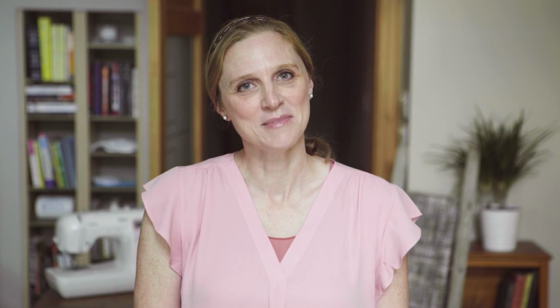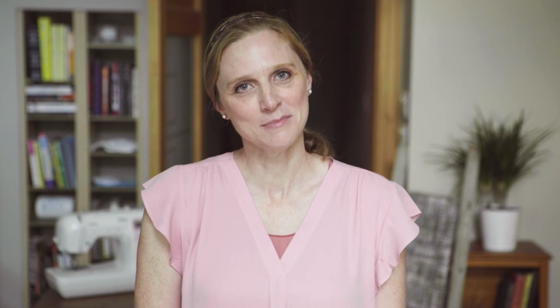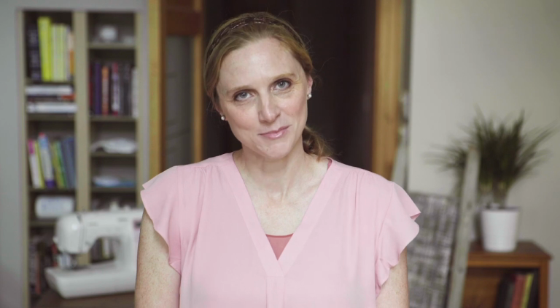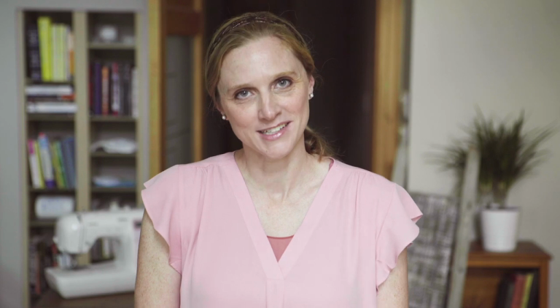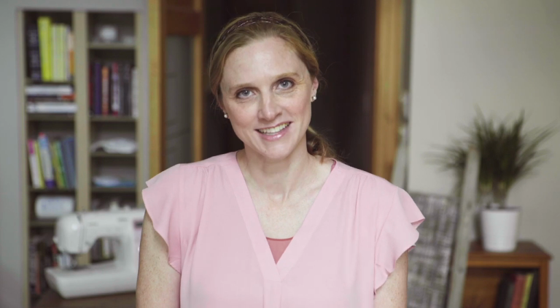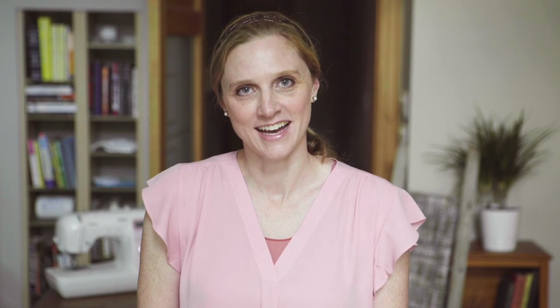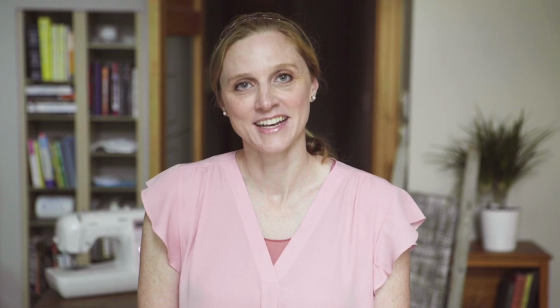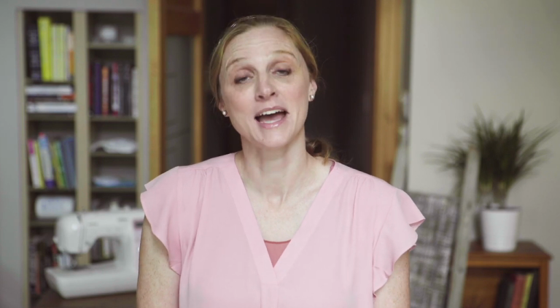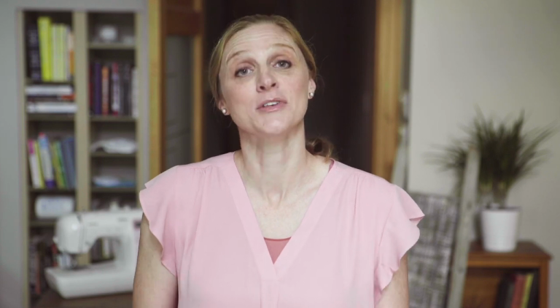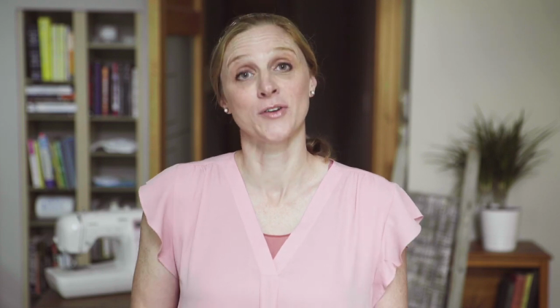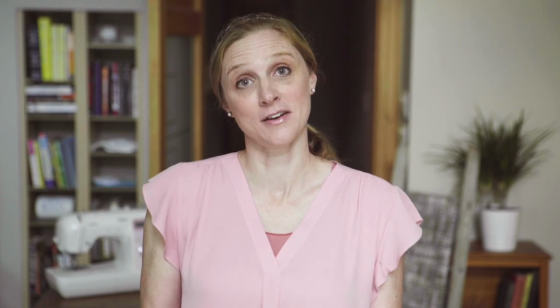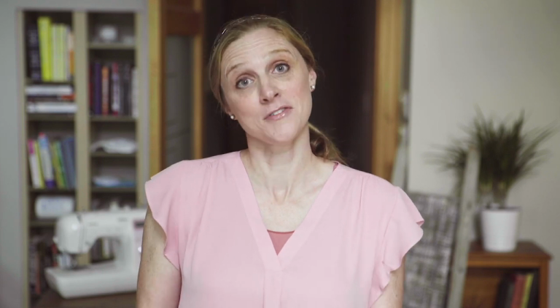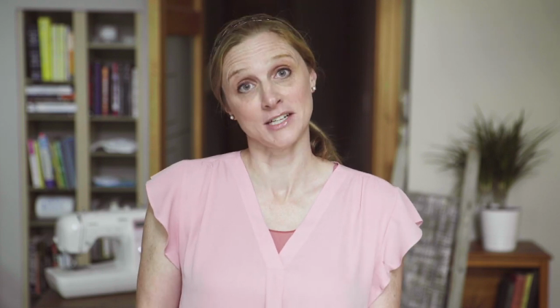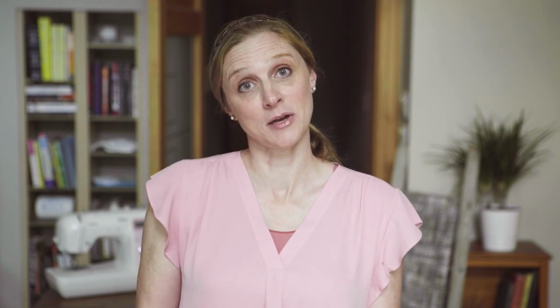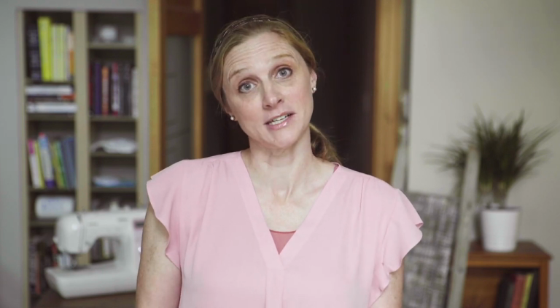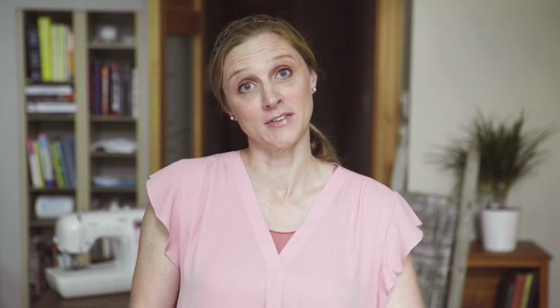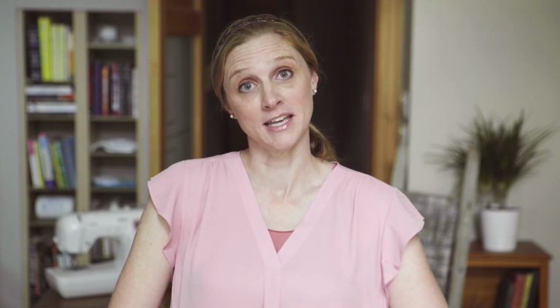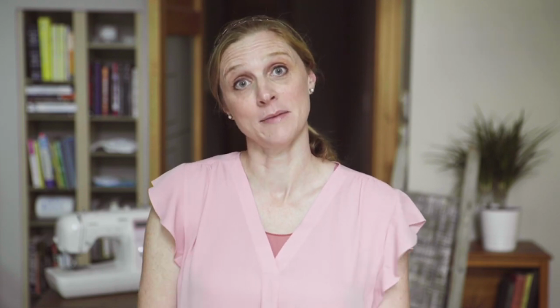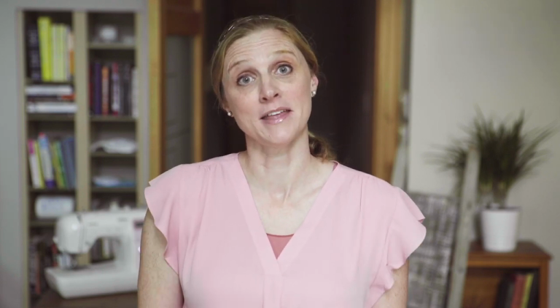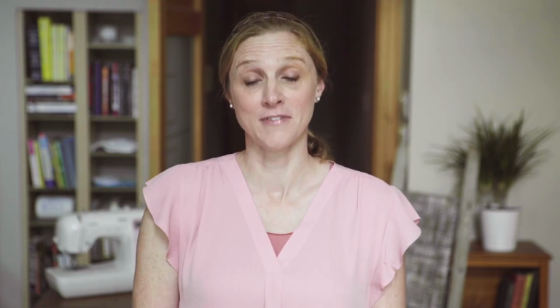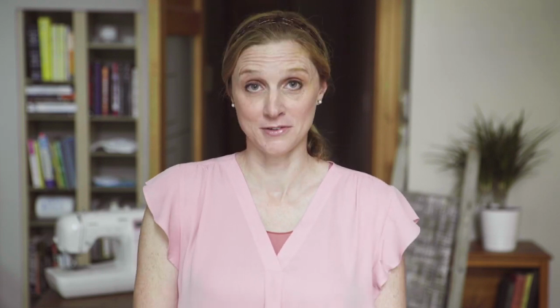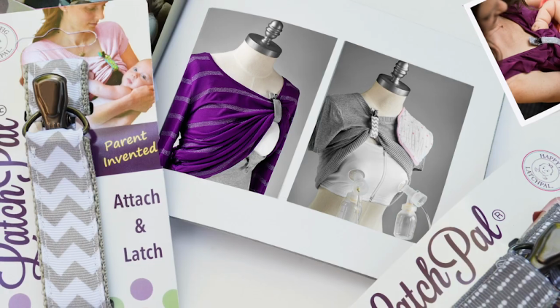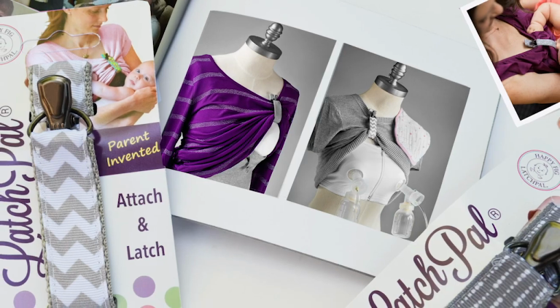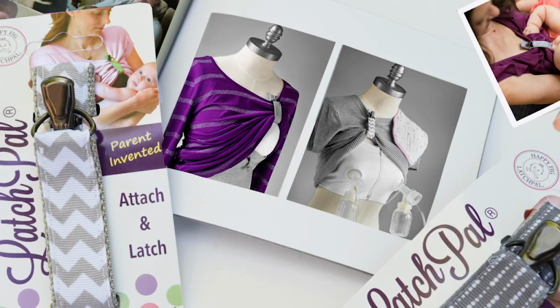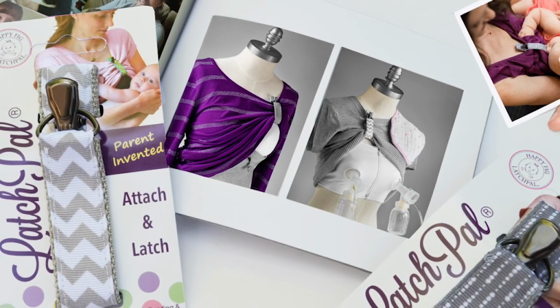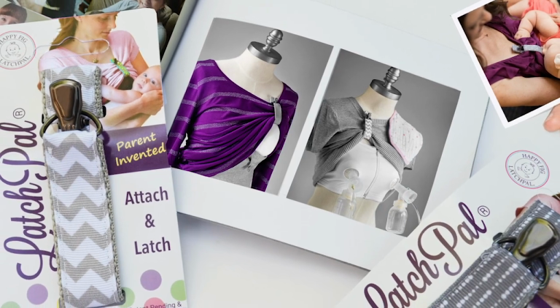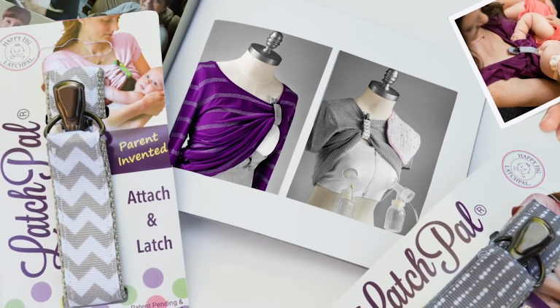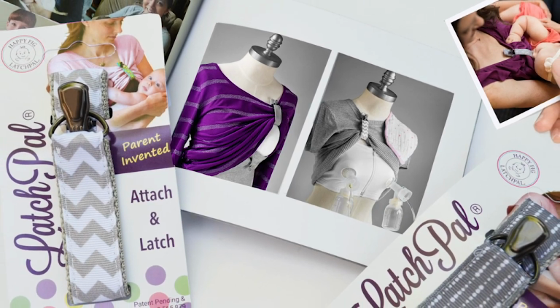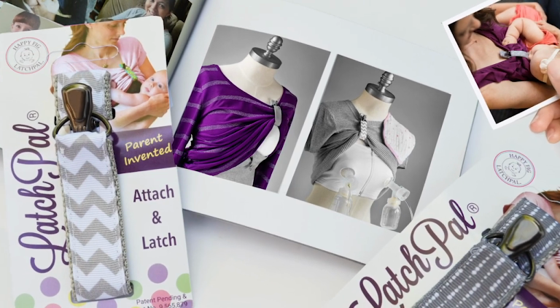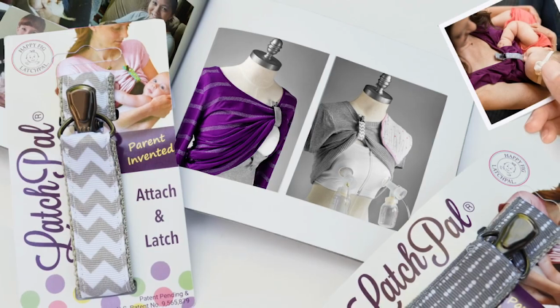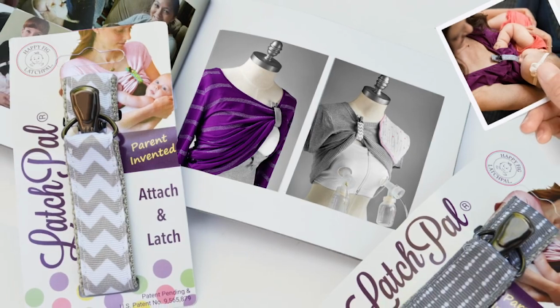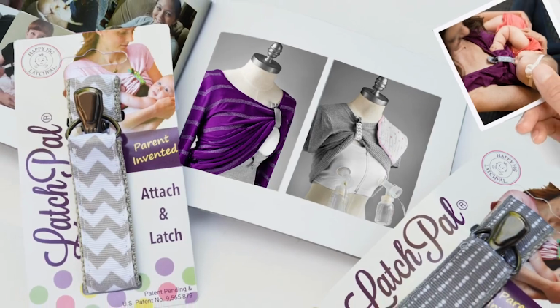My name is Melissa Lahan. I'm the creator of the LatchPow Breastfeeding Clip and the founder of HappyFig. Here's a quick demo.